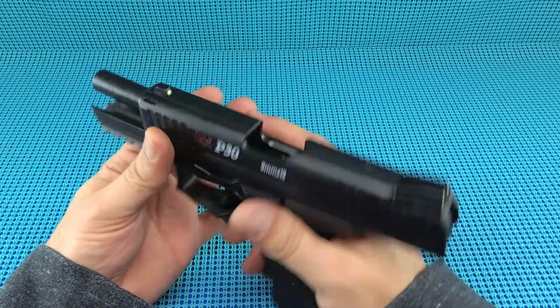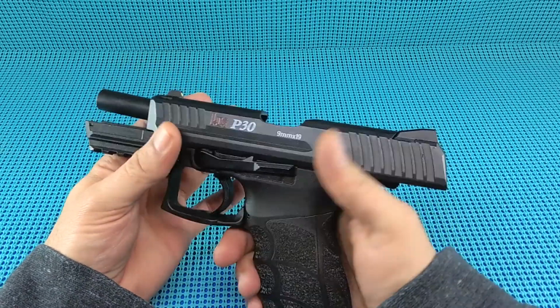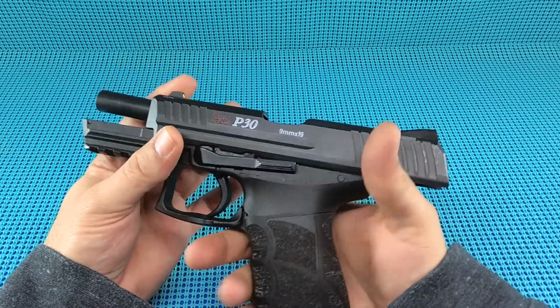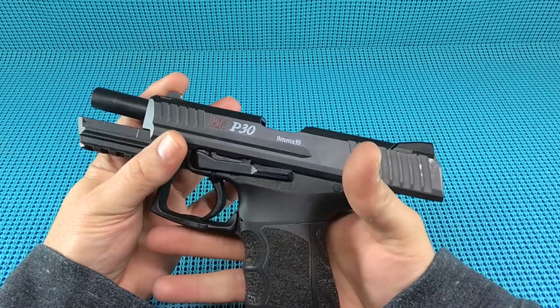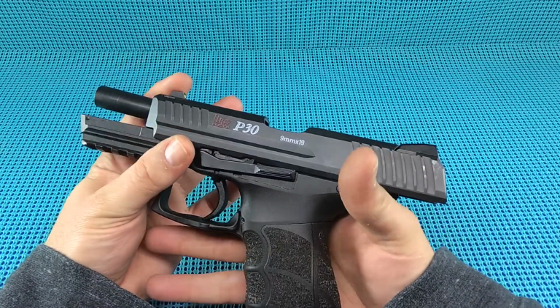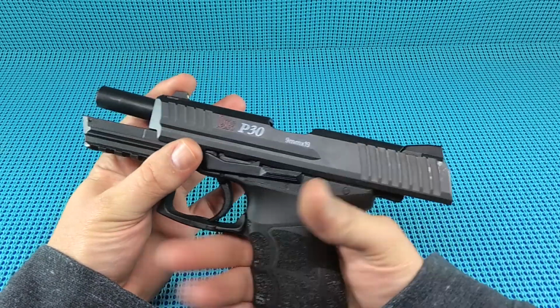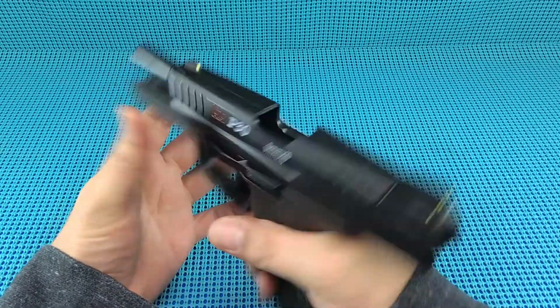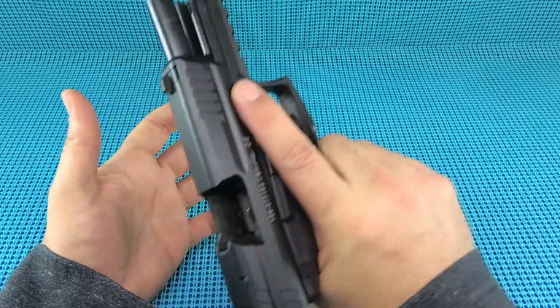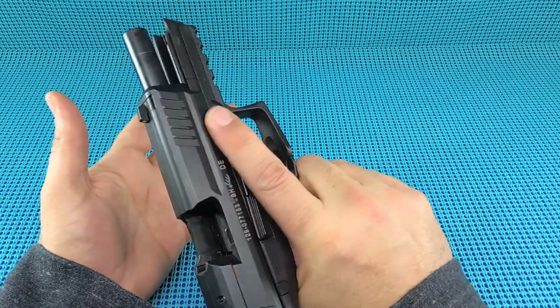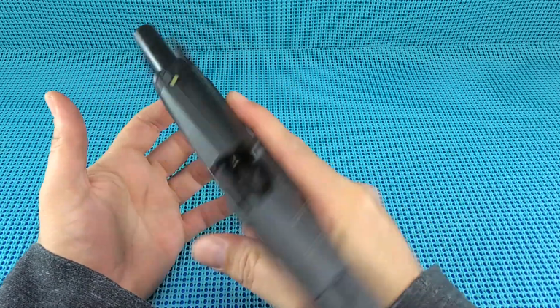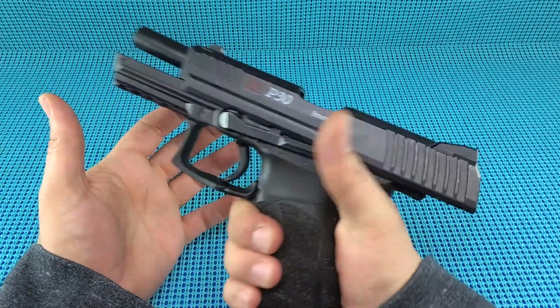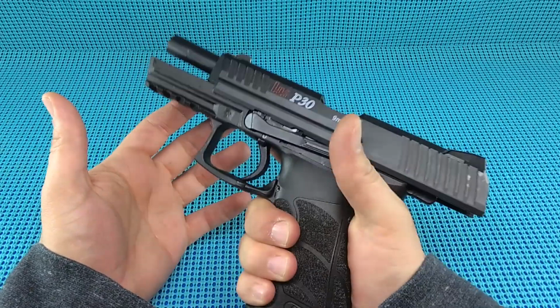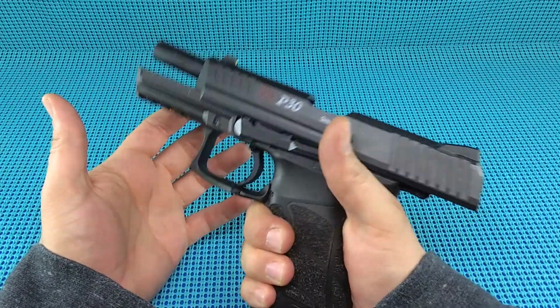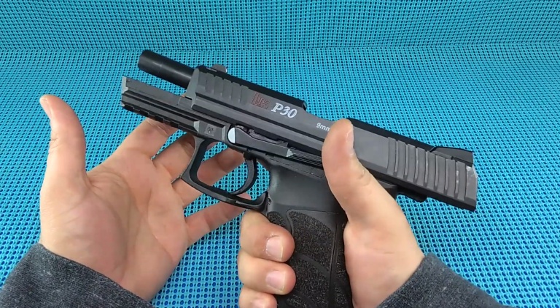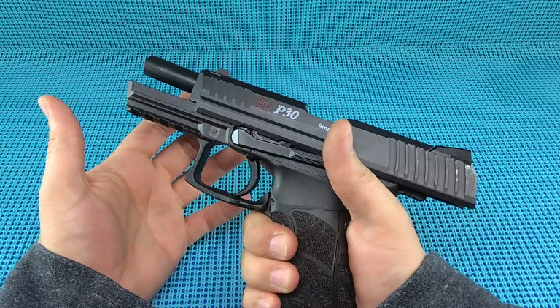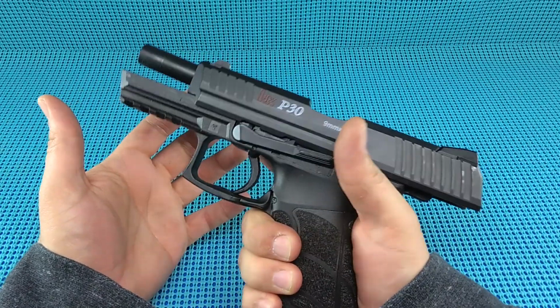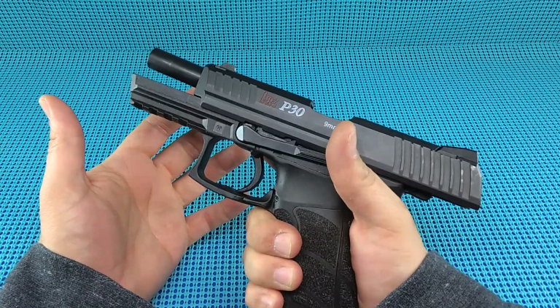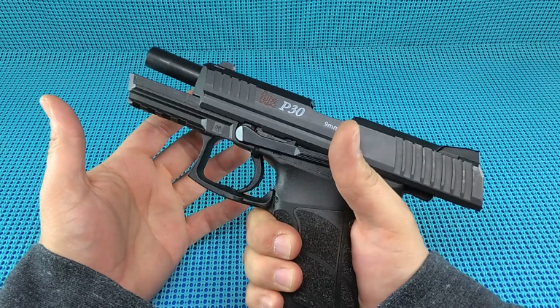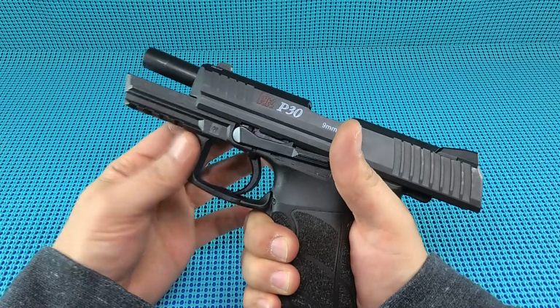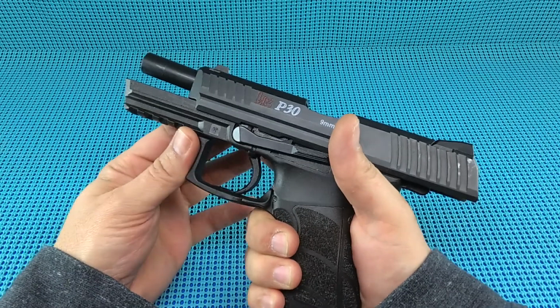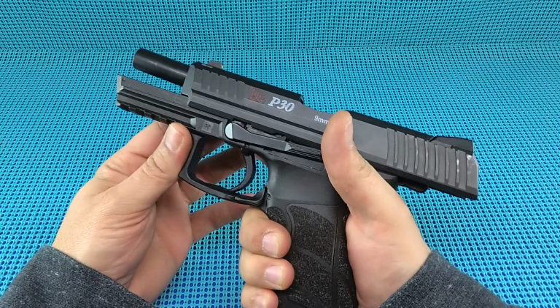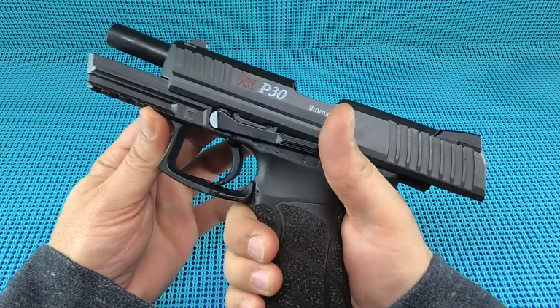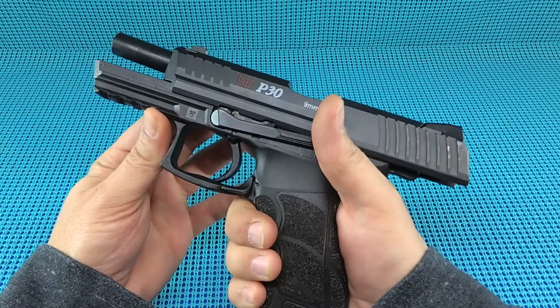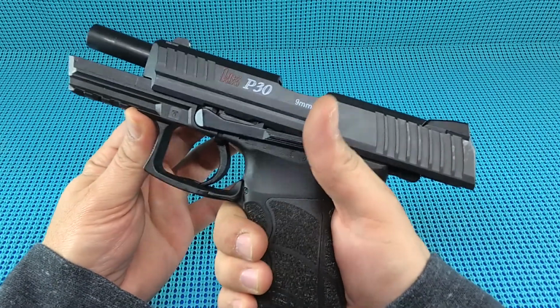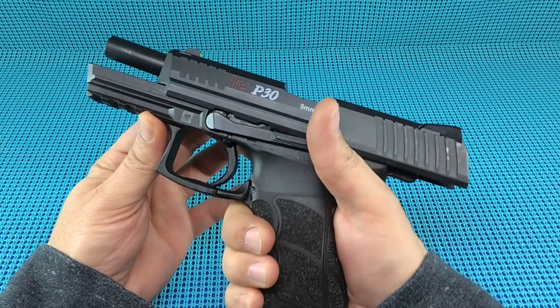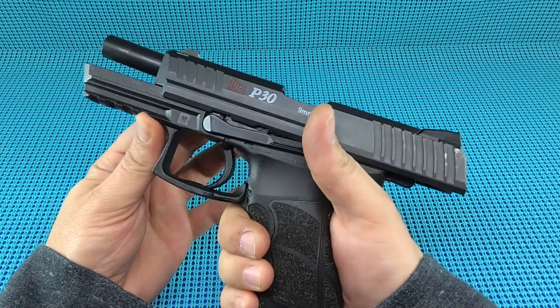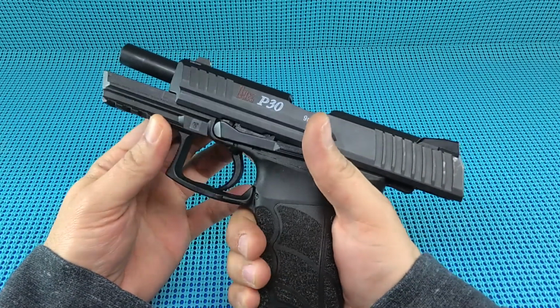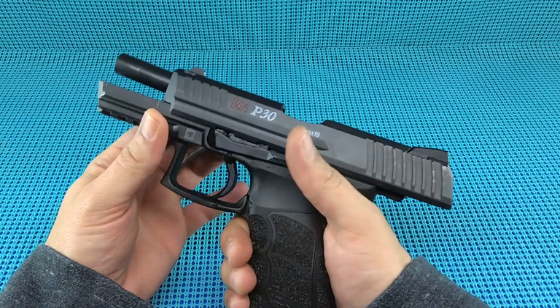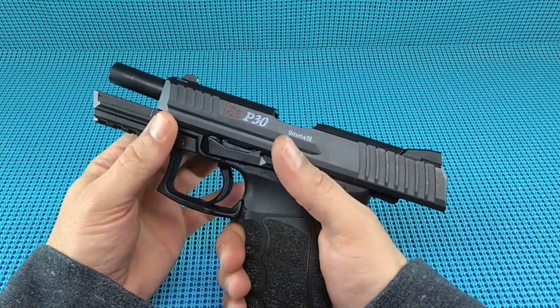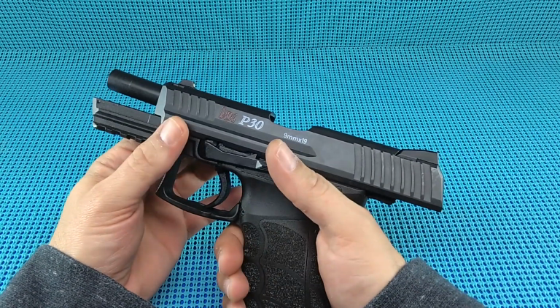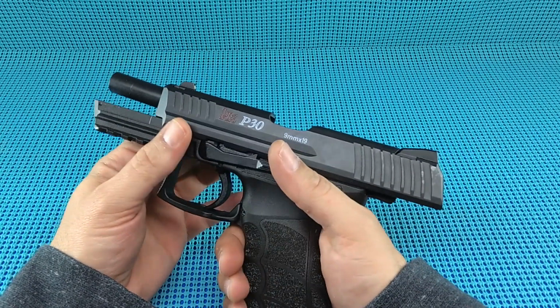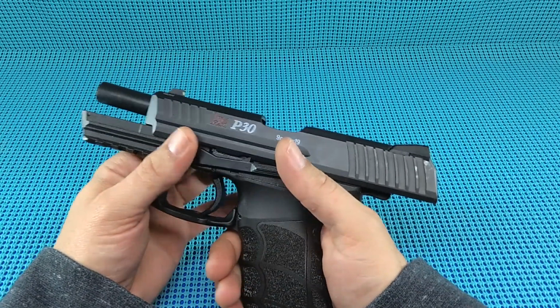As soon as you pick this gun up, the ergonomics are fantastic. That is absolutely what sold me on this gun.